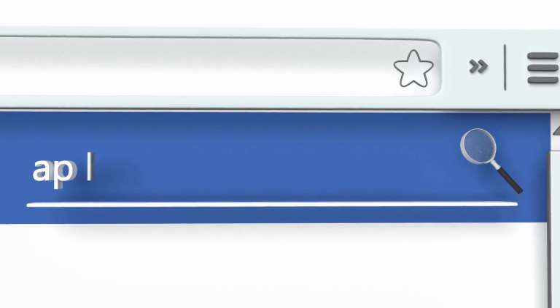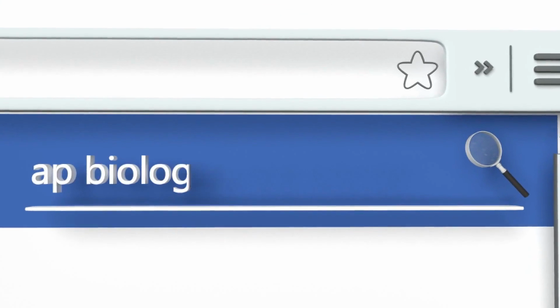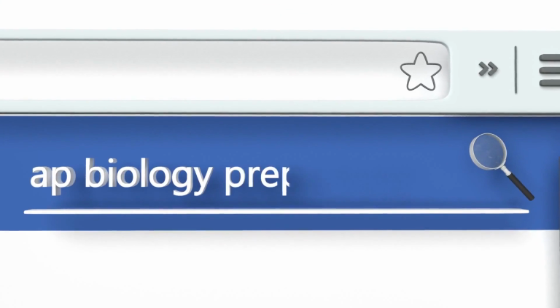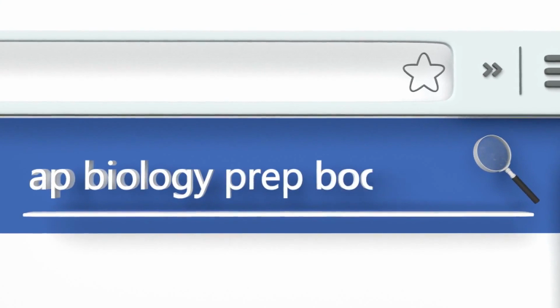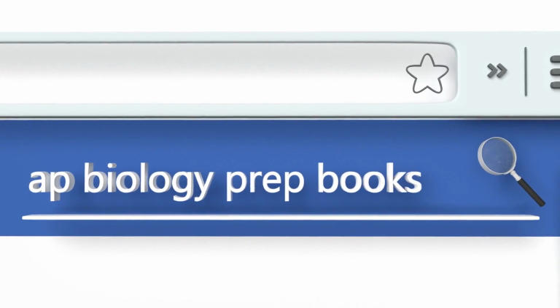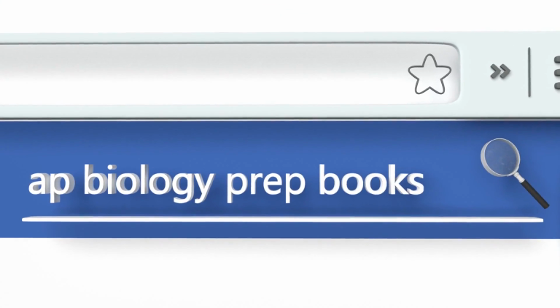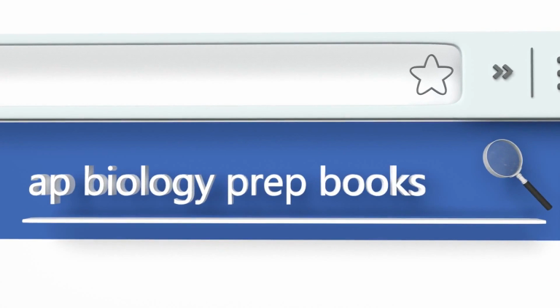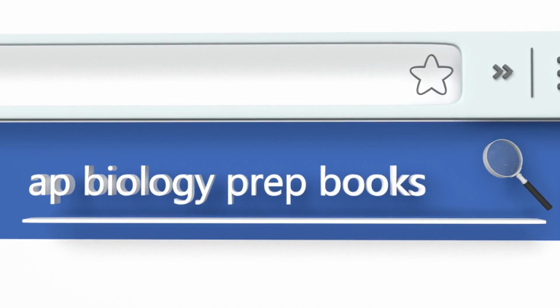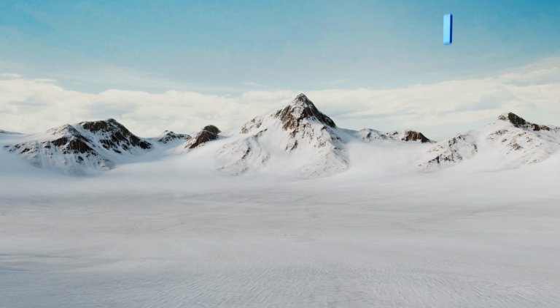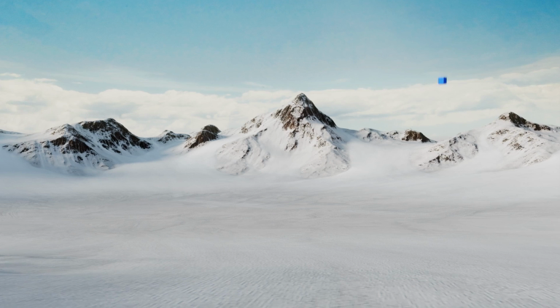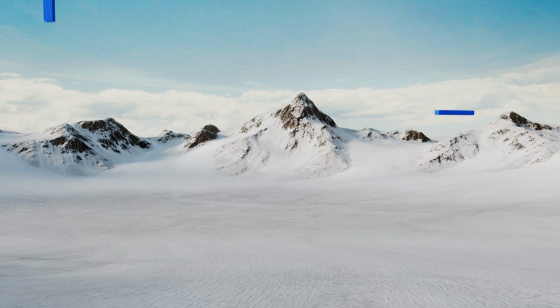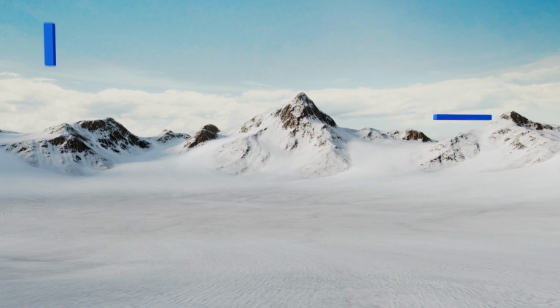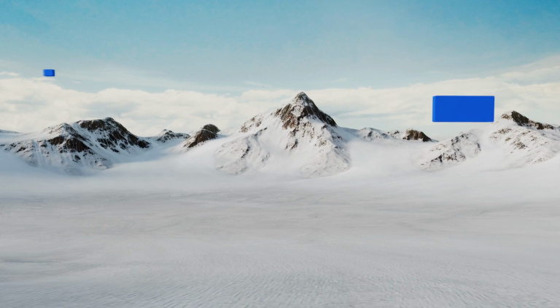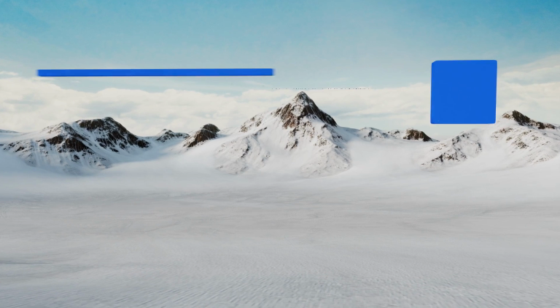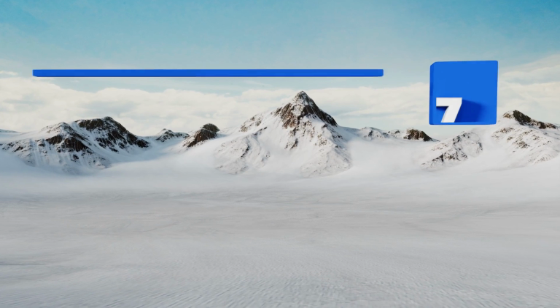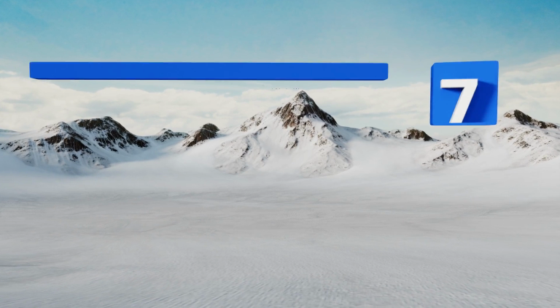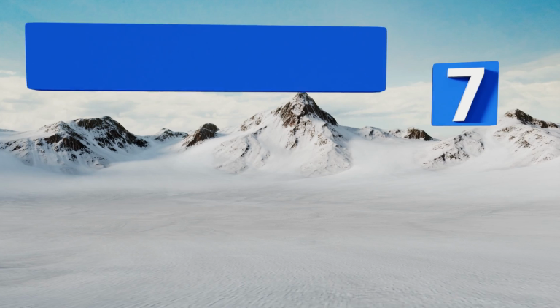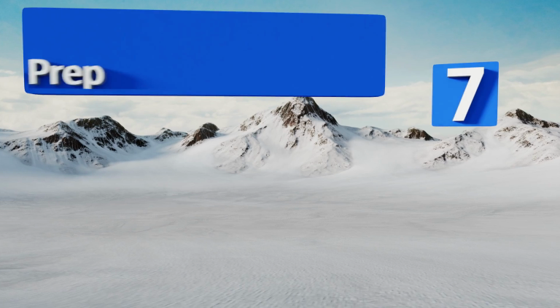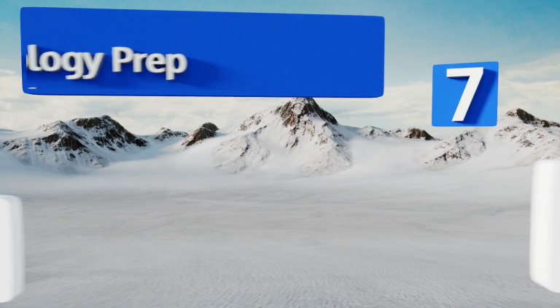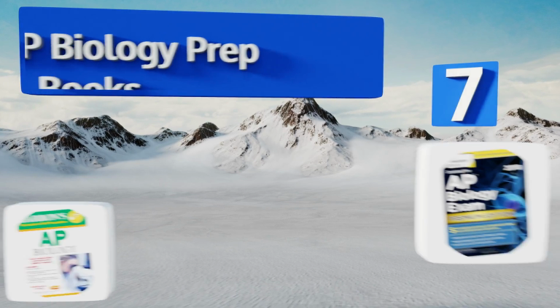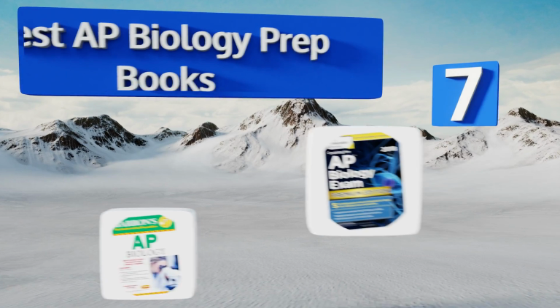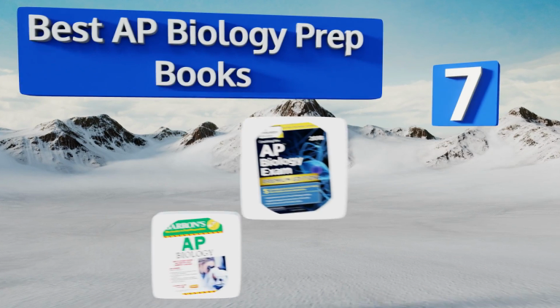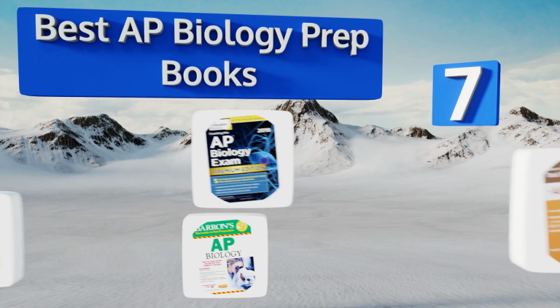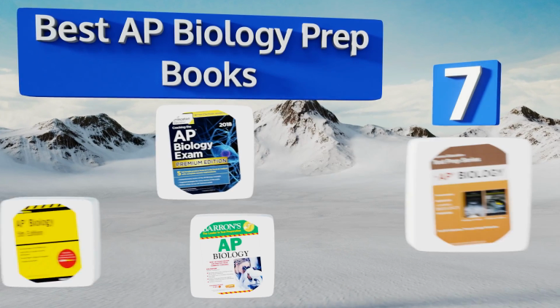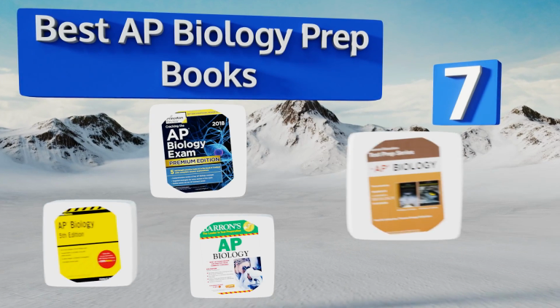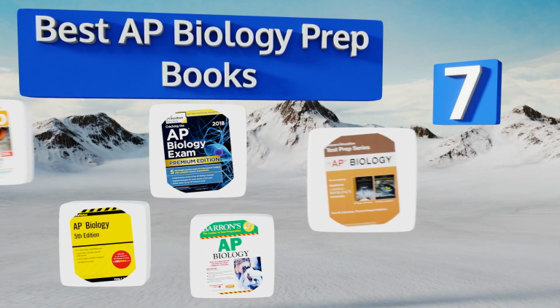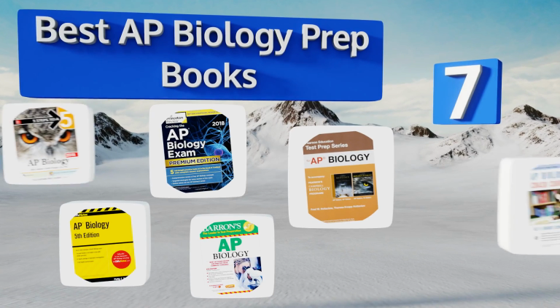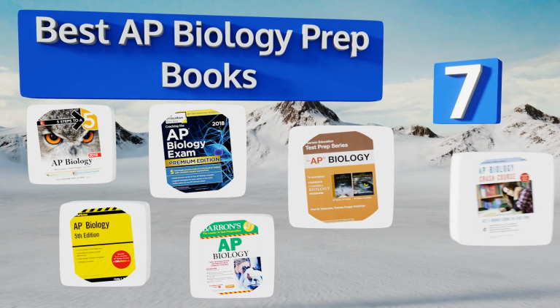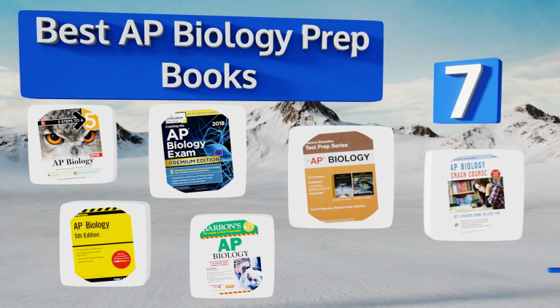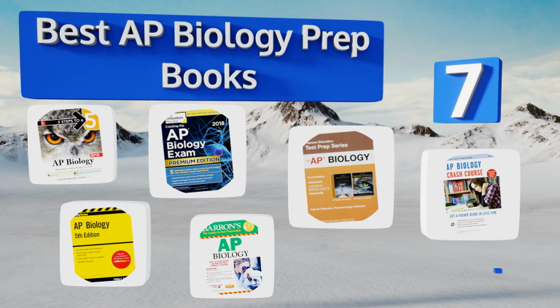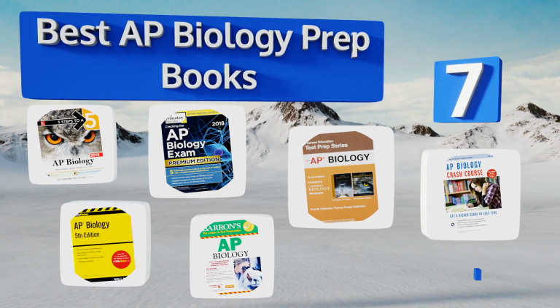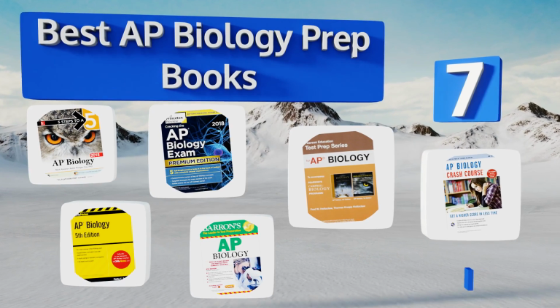EasyVid presents the seven best AP Biology prep books. Let's get started with the list.